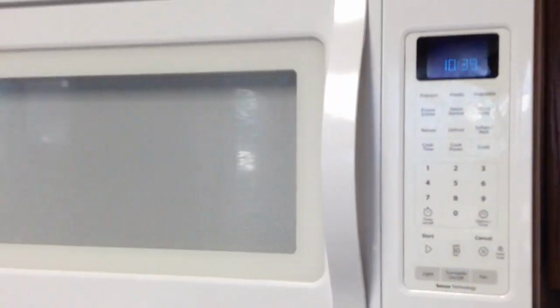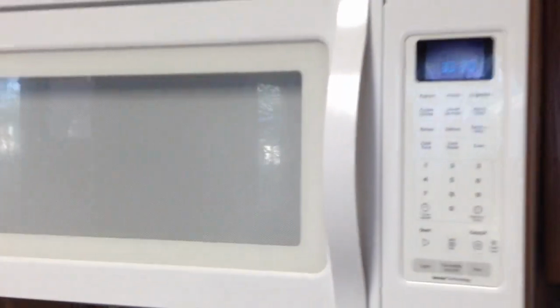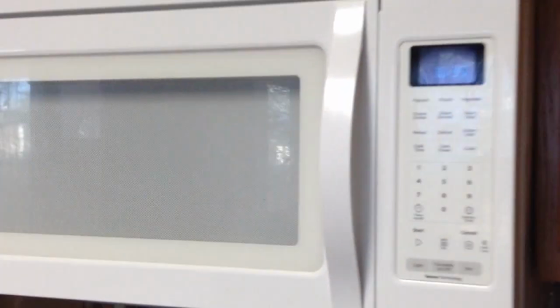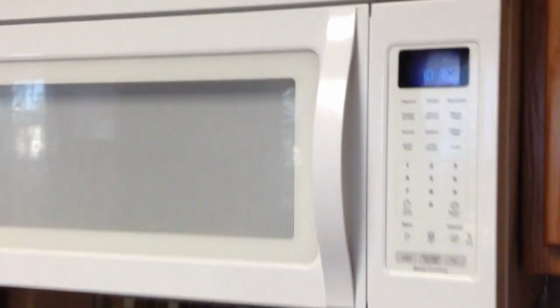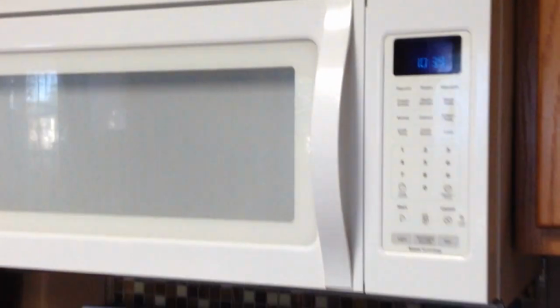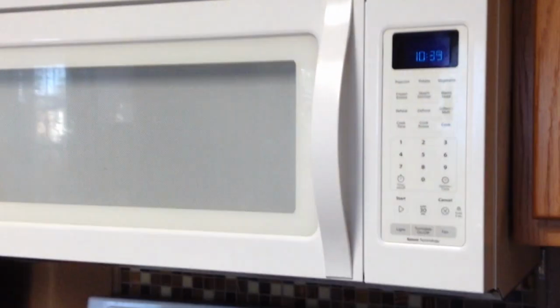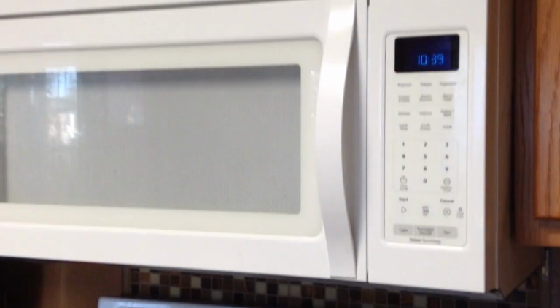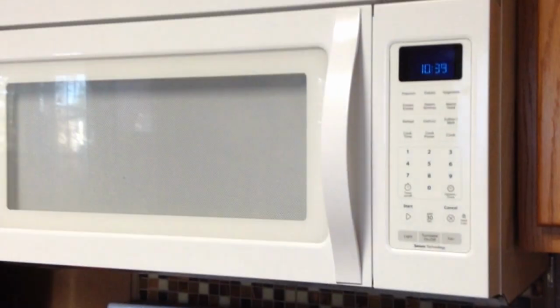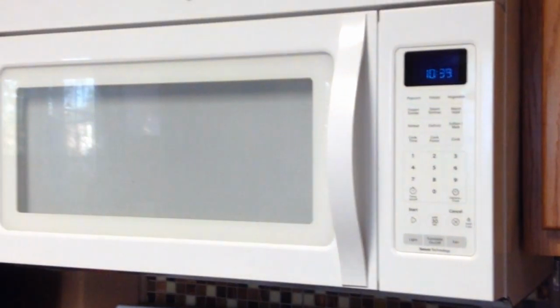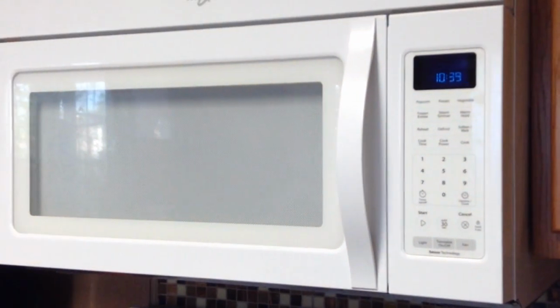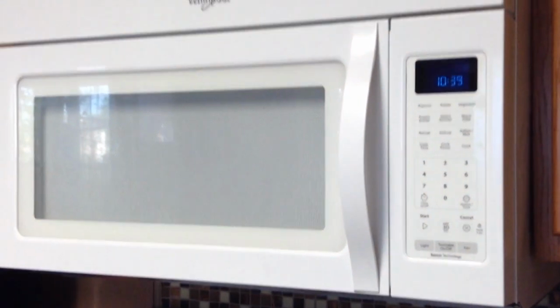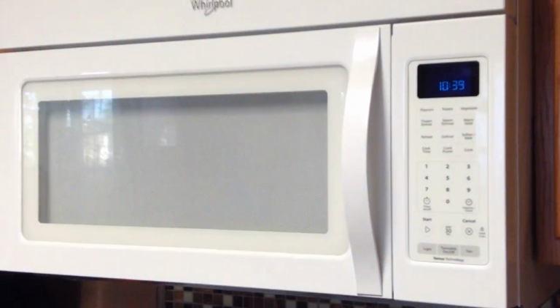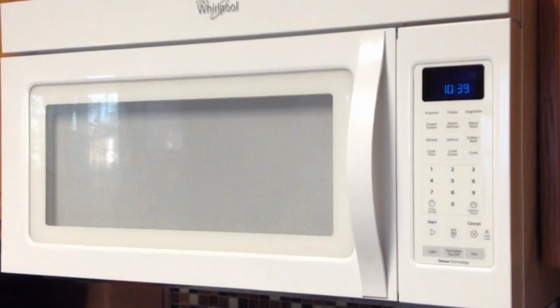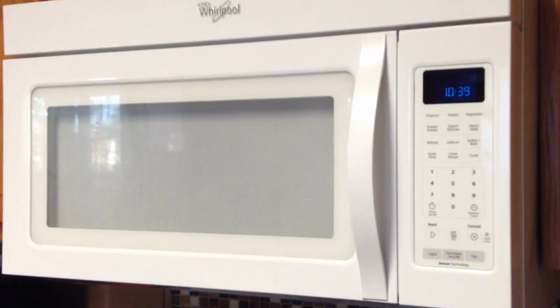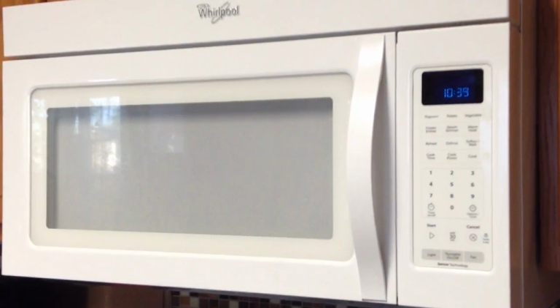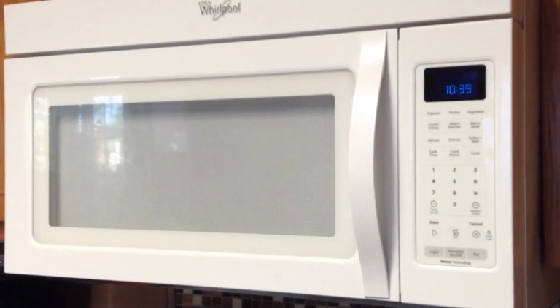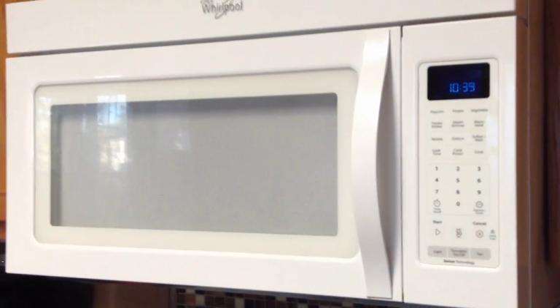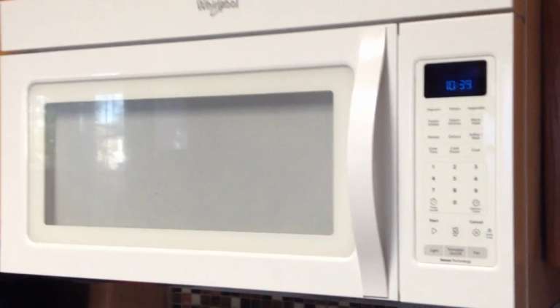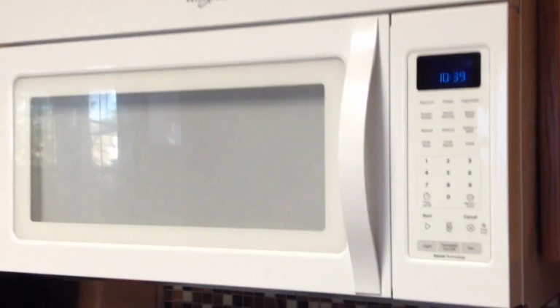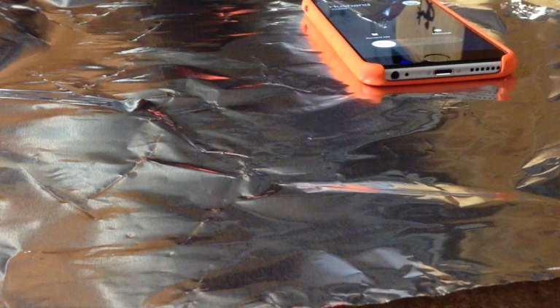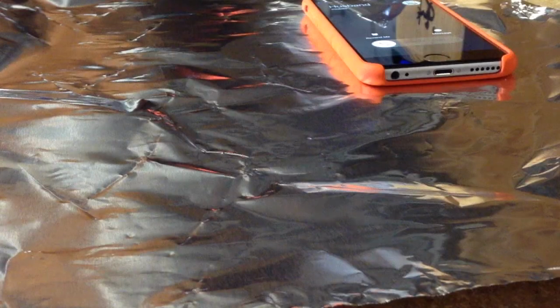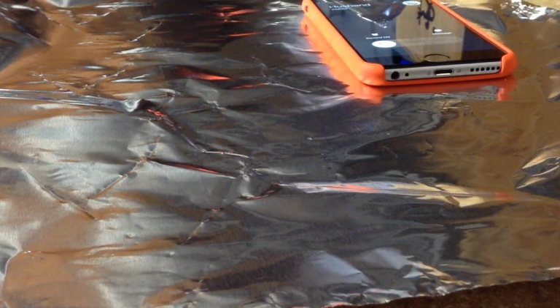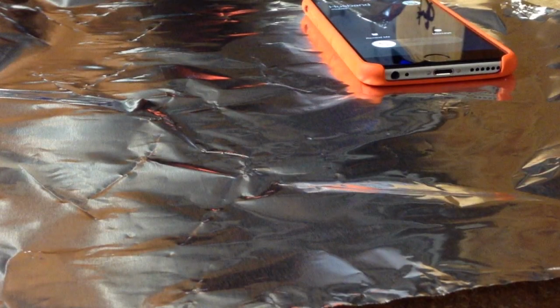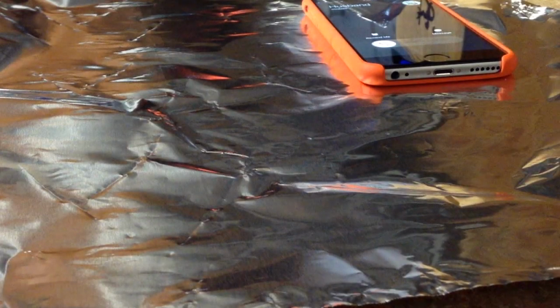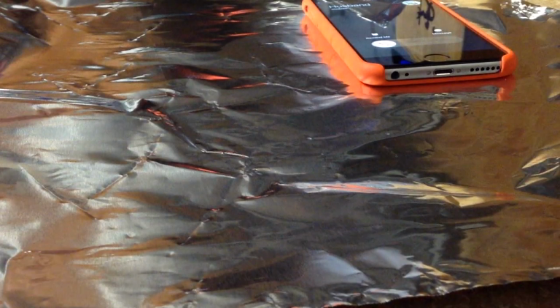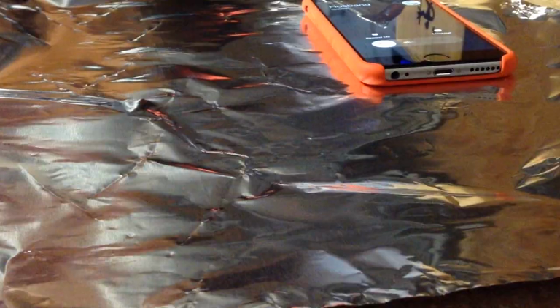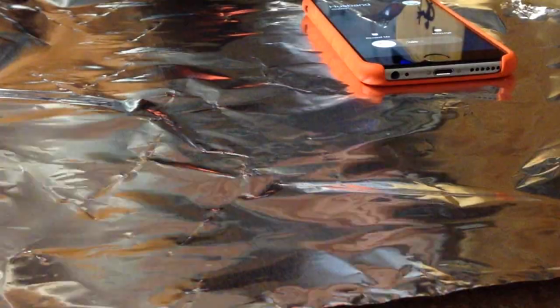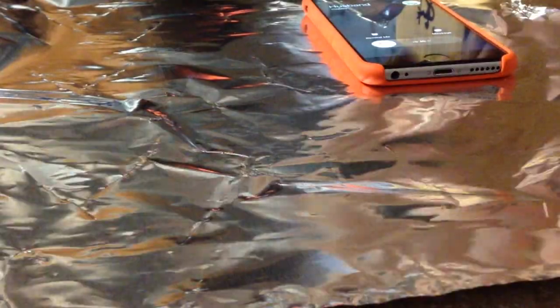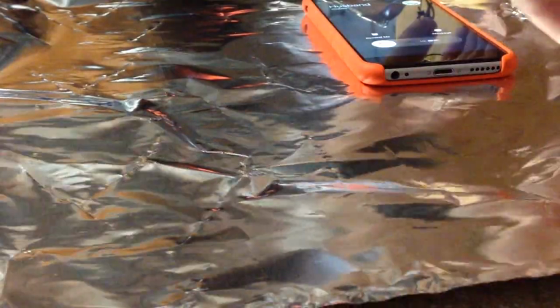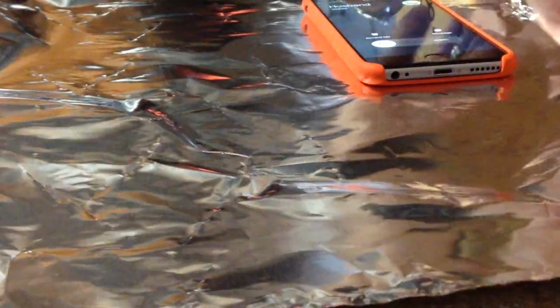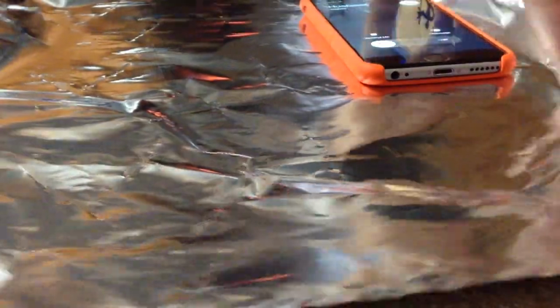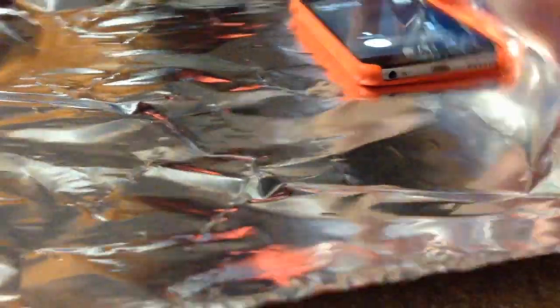It's still ringing. Microwave doesn't work then. It's ringing as you can hear.